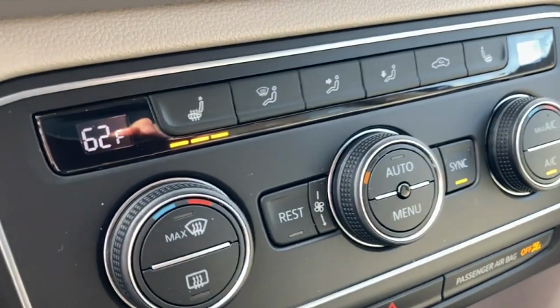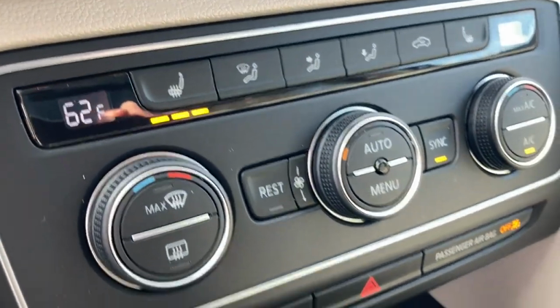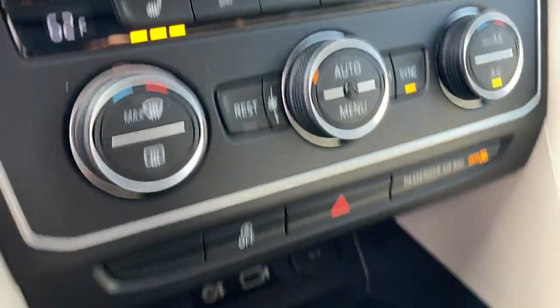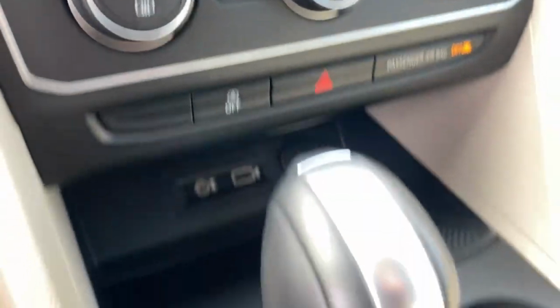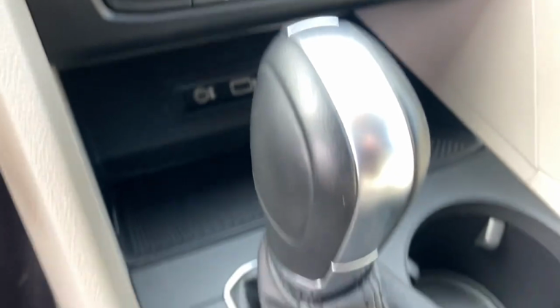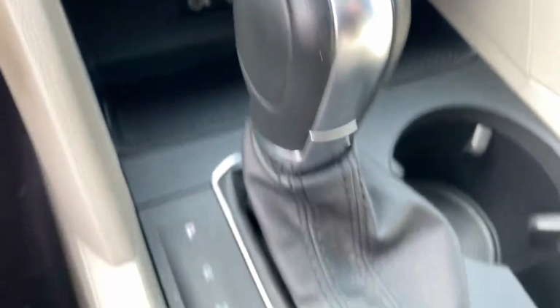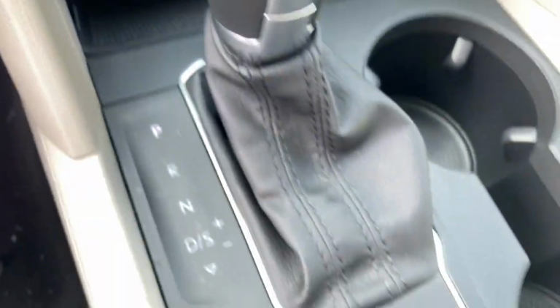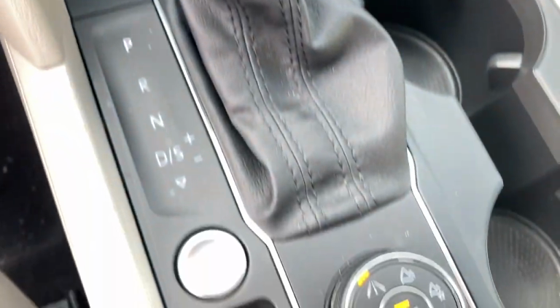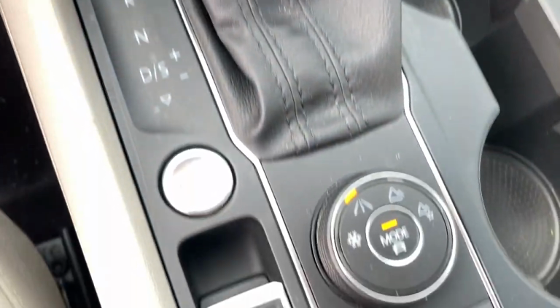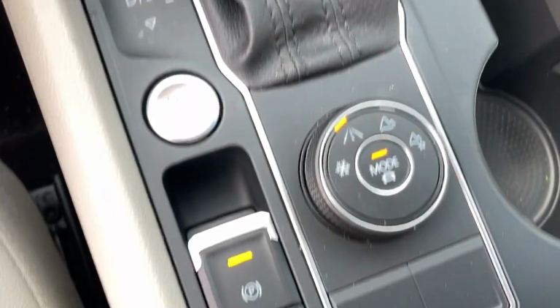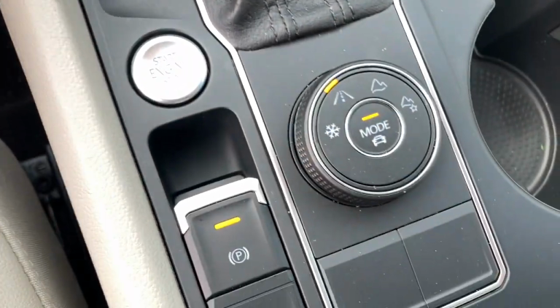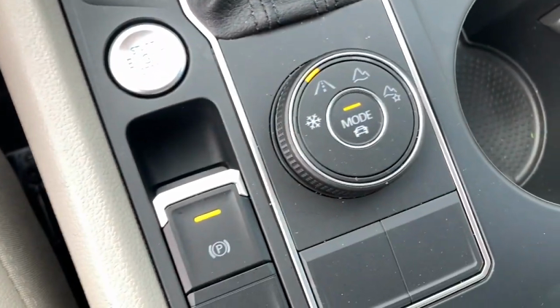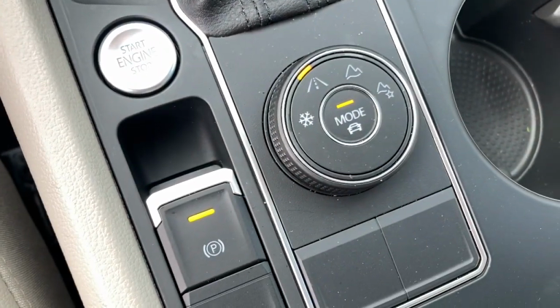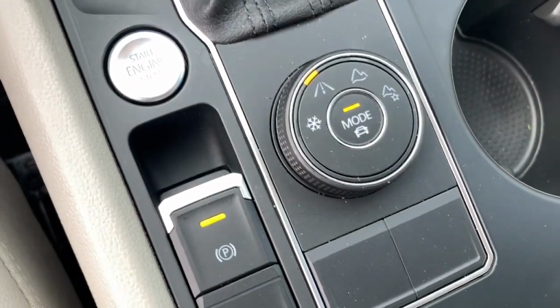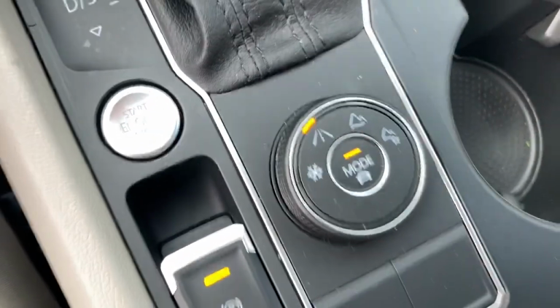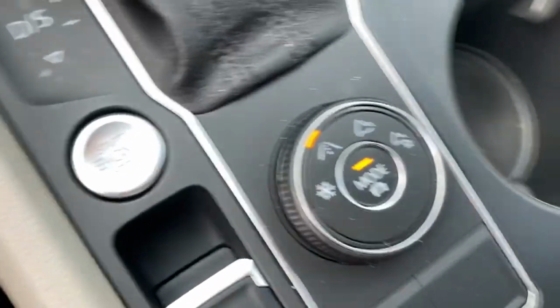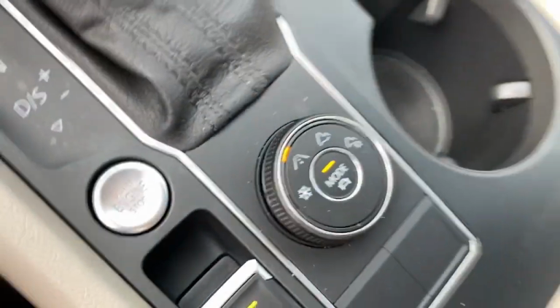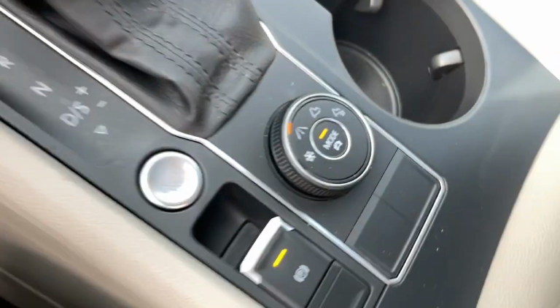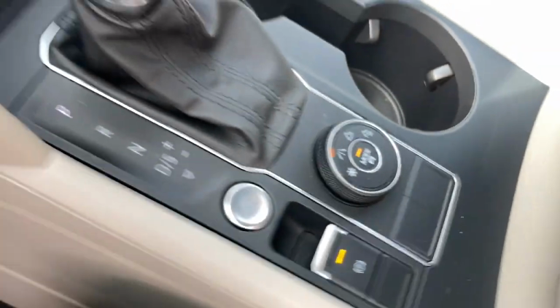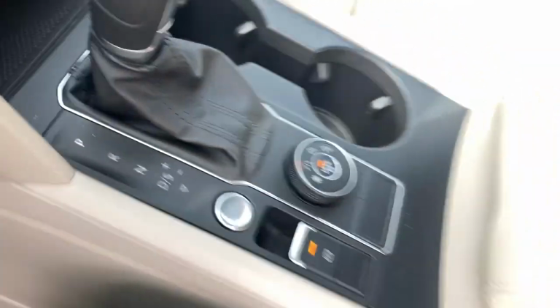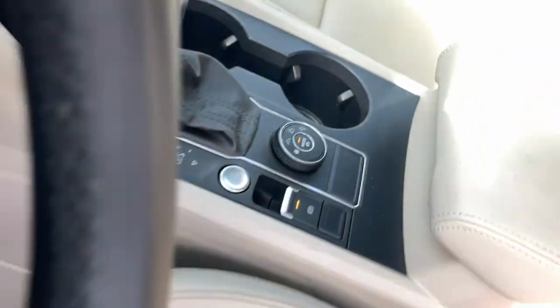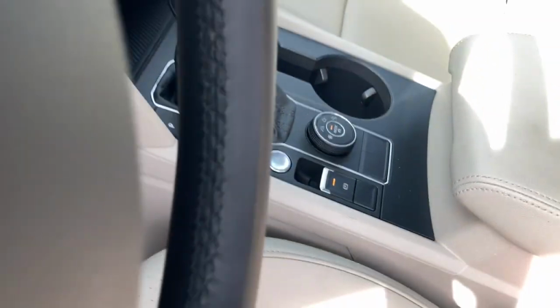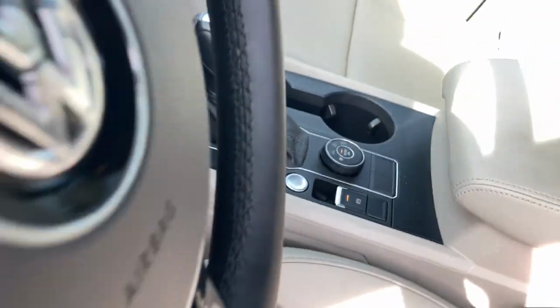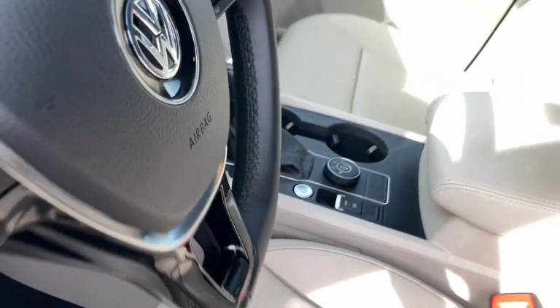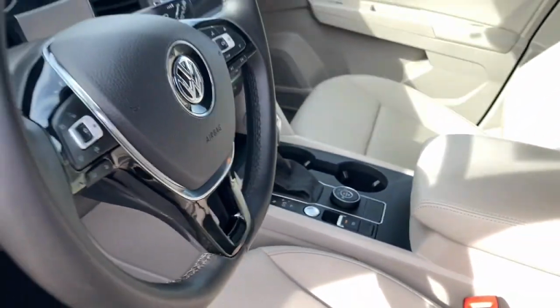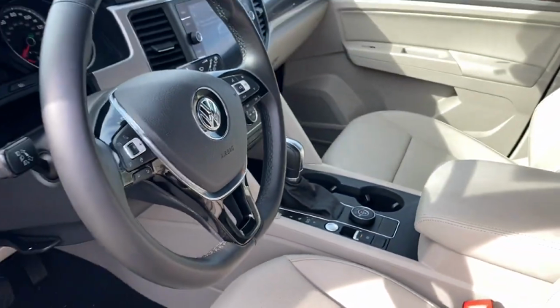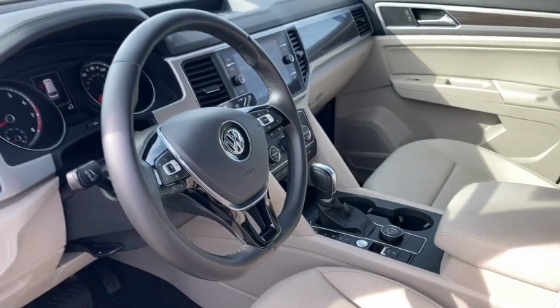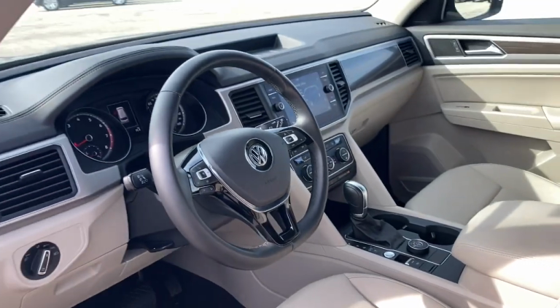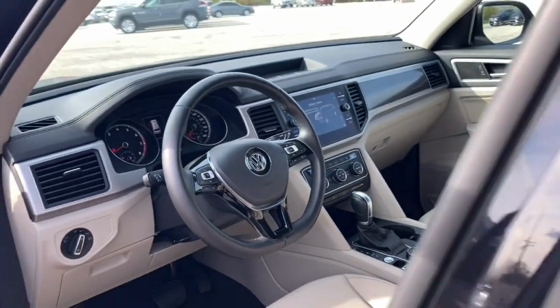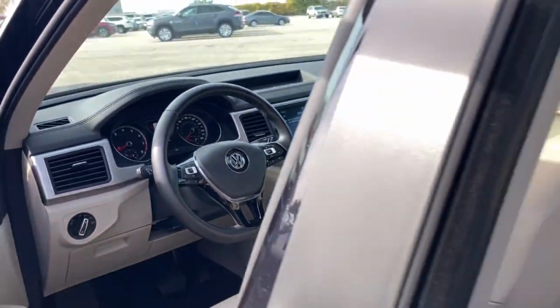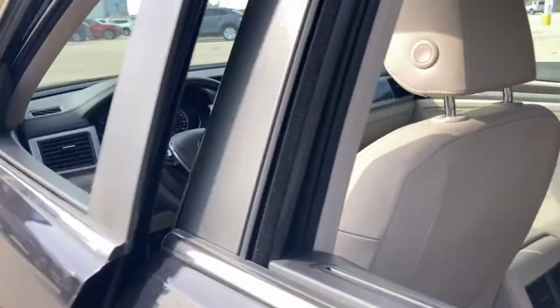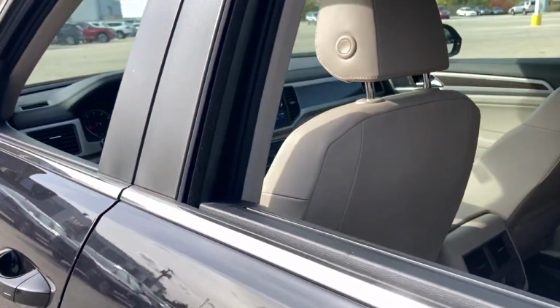Take every task in stride in this can-do Atlas. Come in for a fun and easy test drive. Our team will make it the best part of your day.